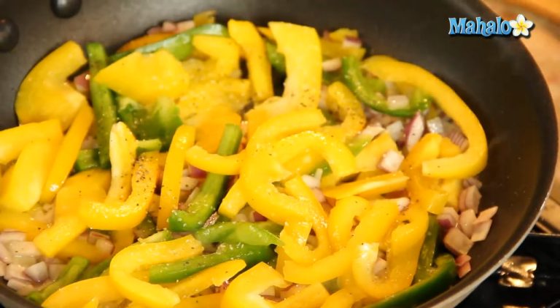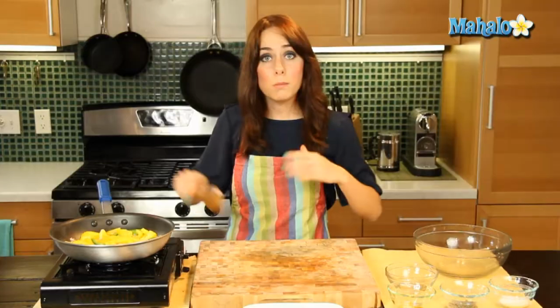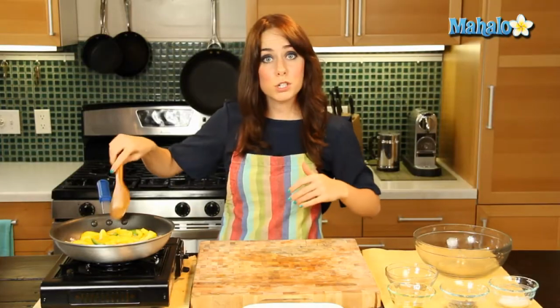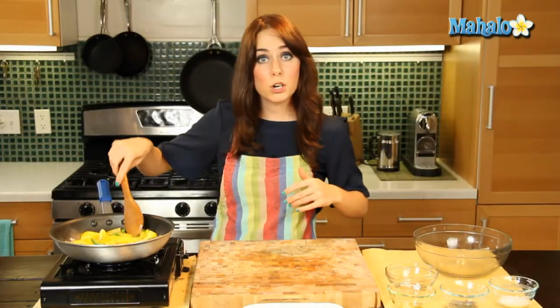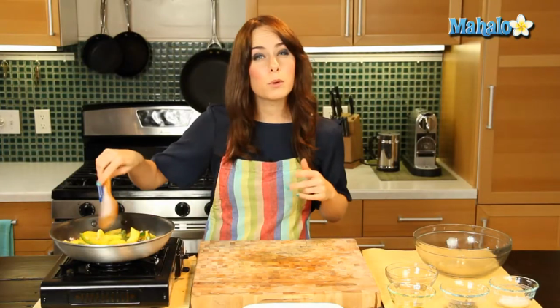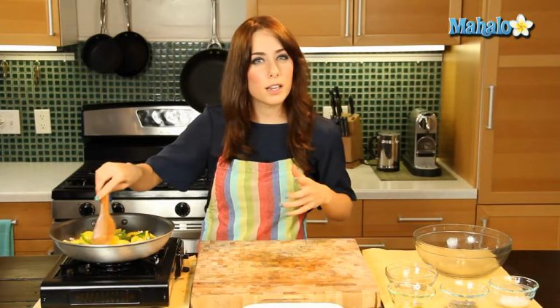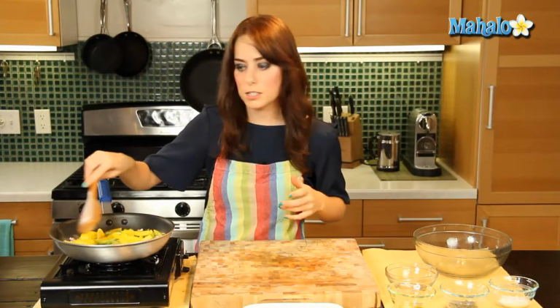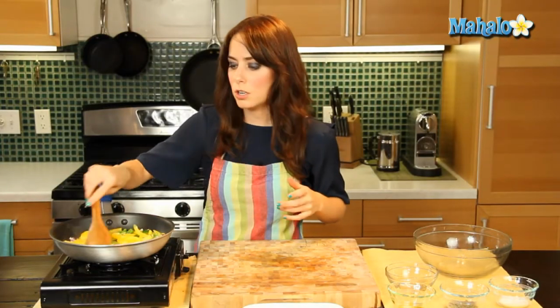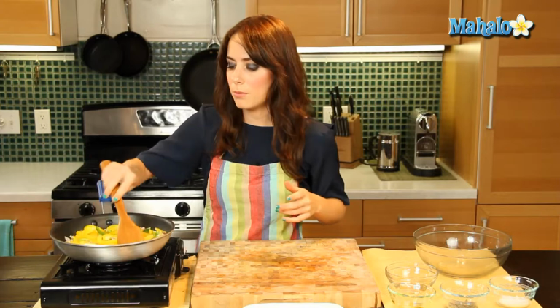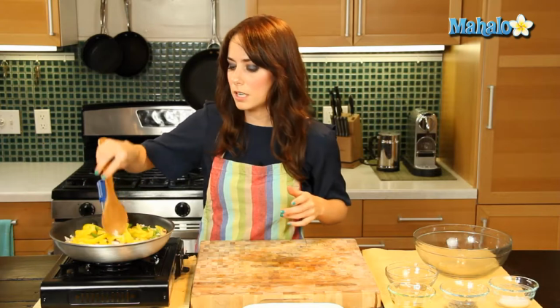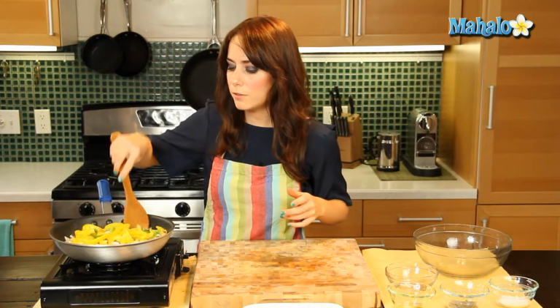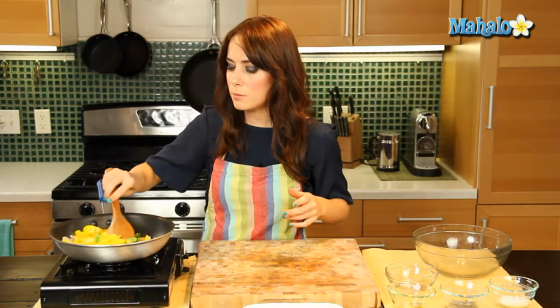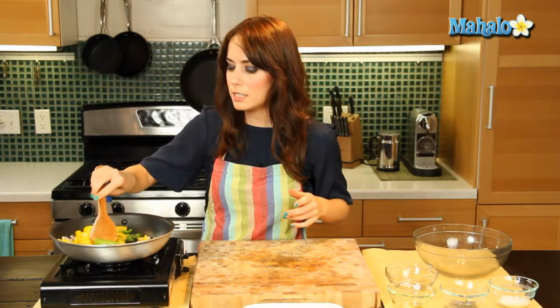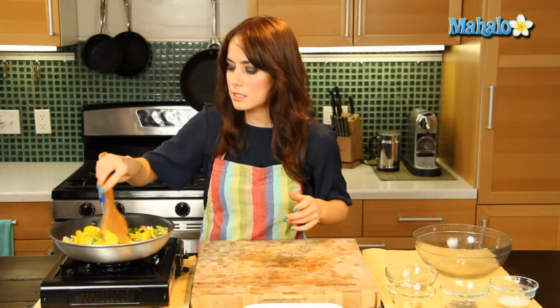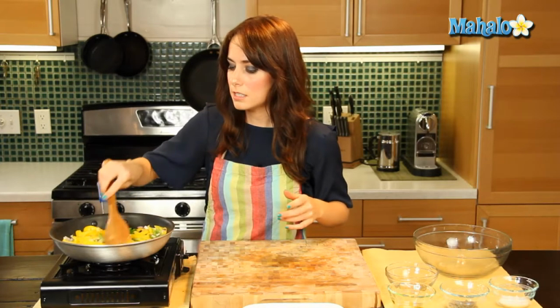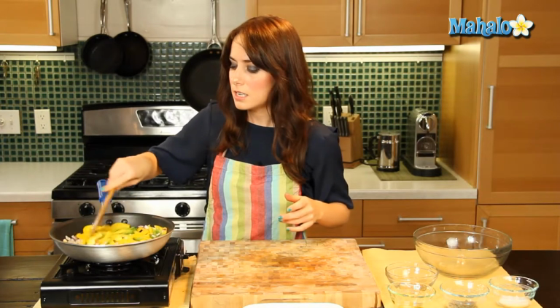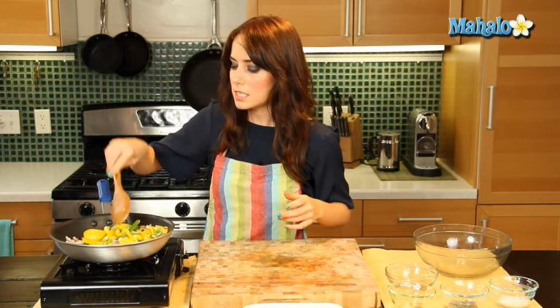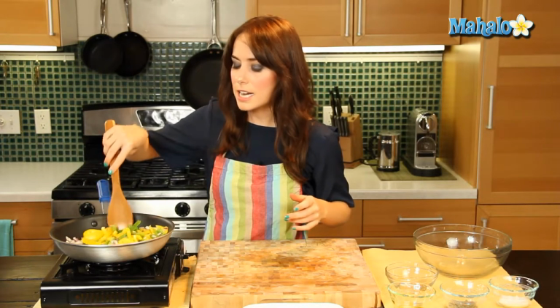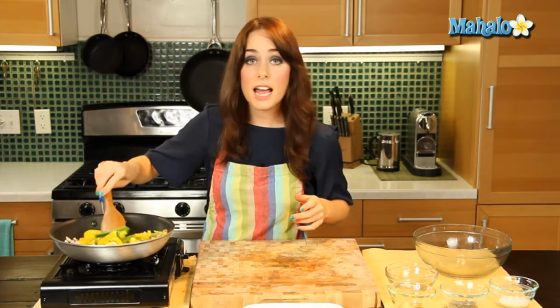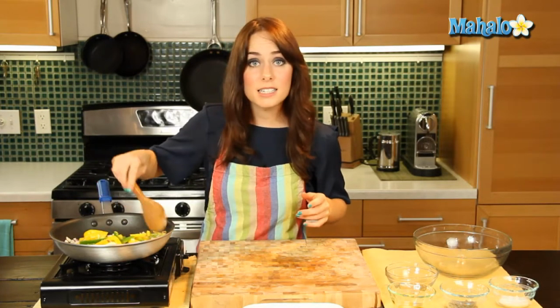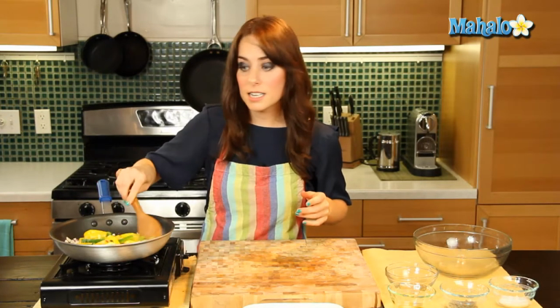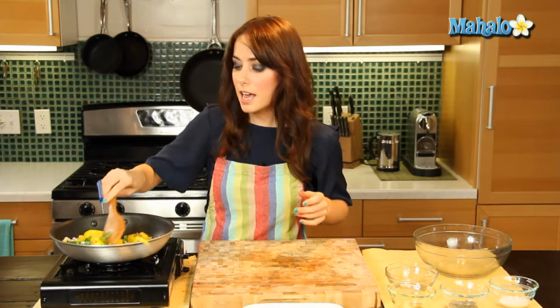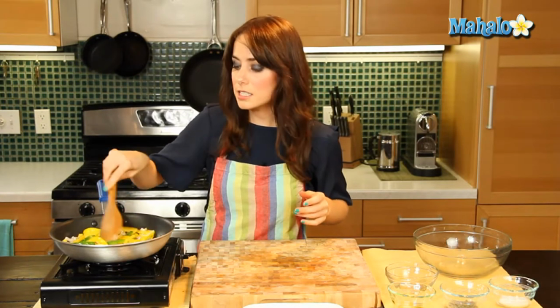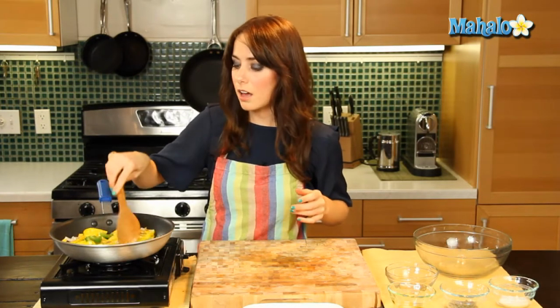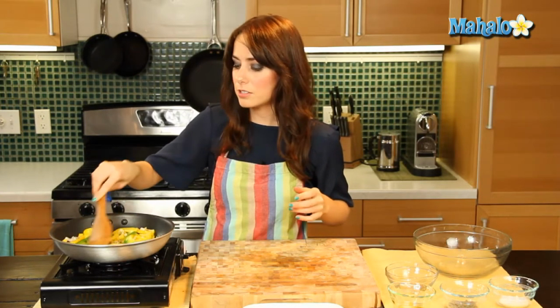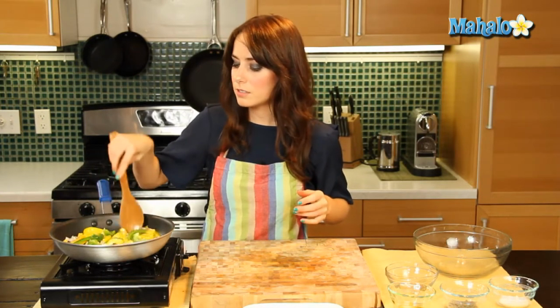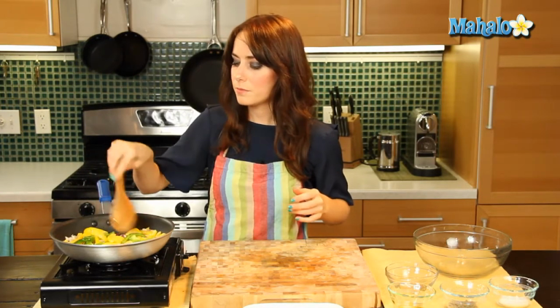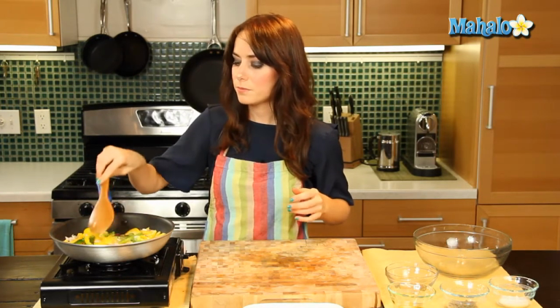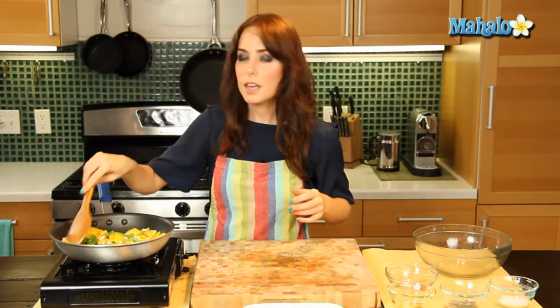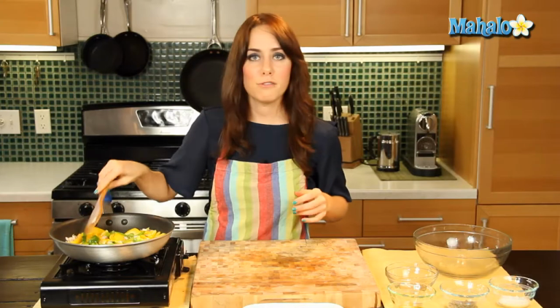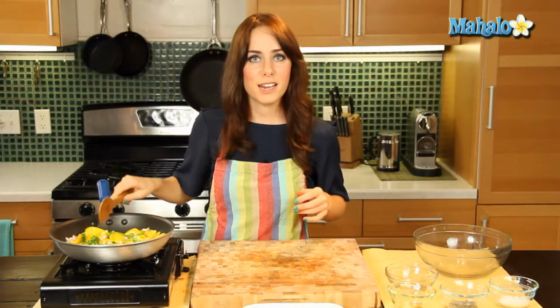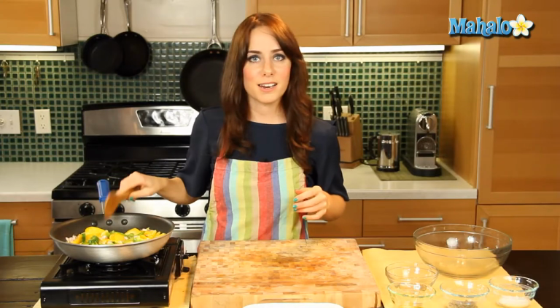One more stir and then we're gonna let this cook down. We'll give it a few minutes to get nice and soft and ready to eat.